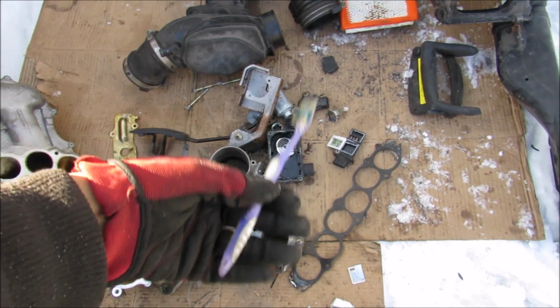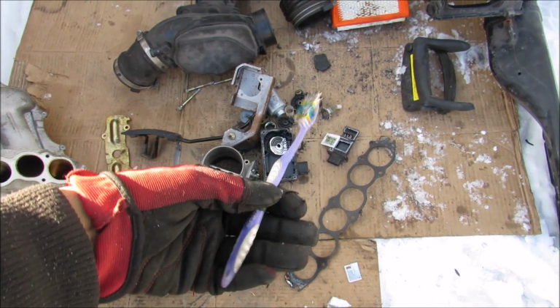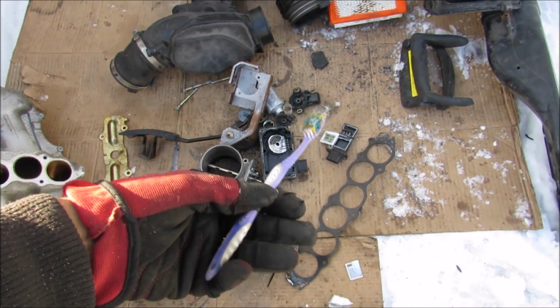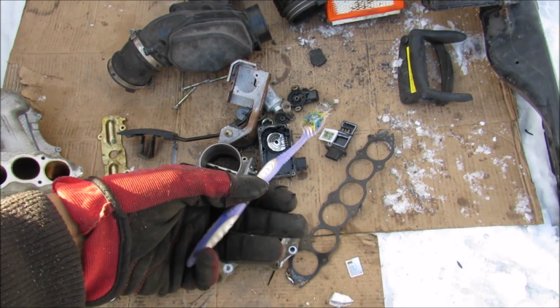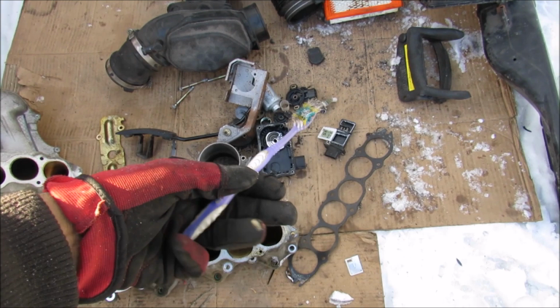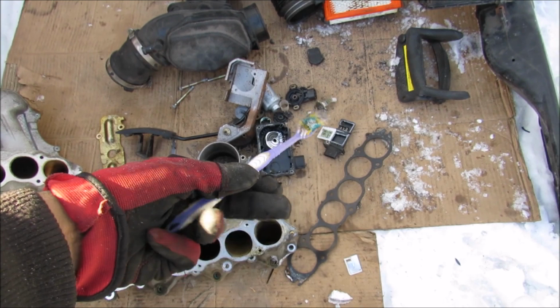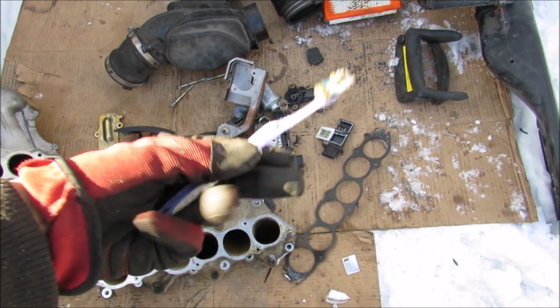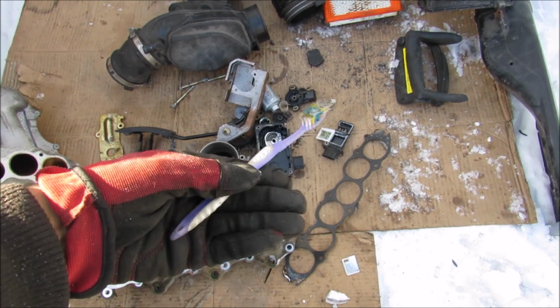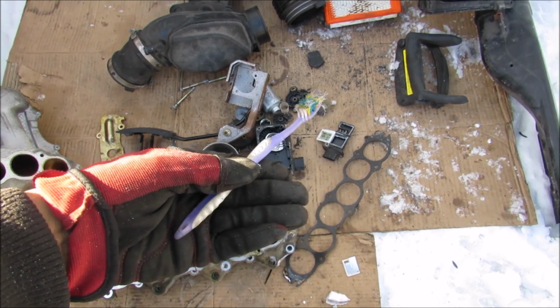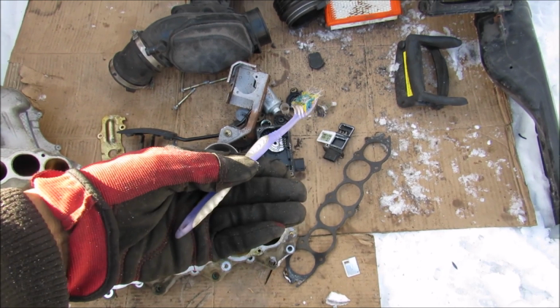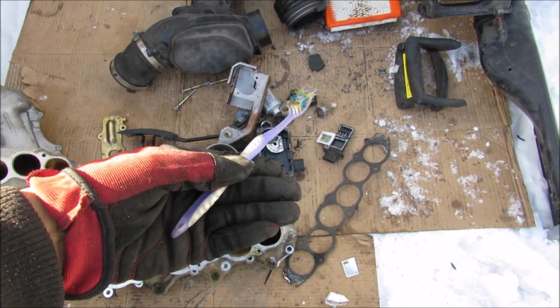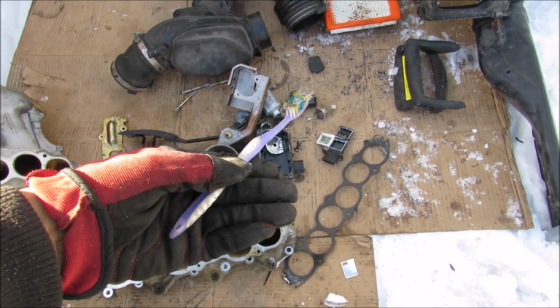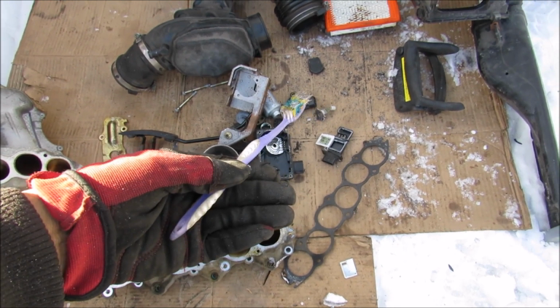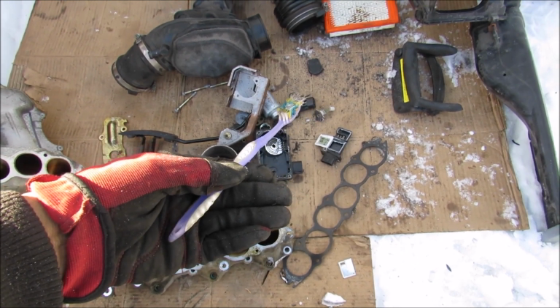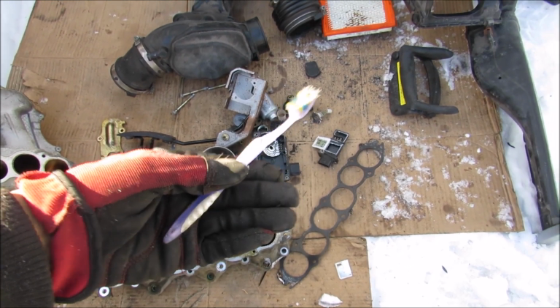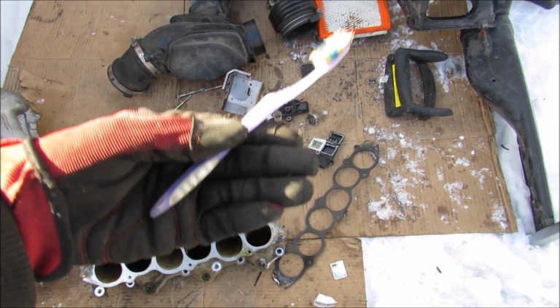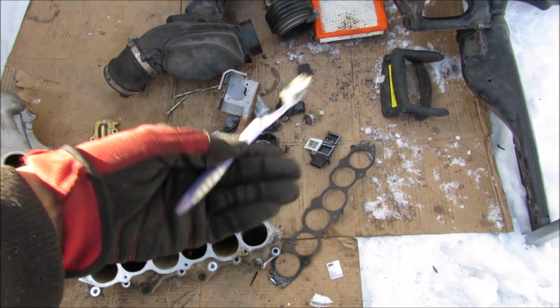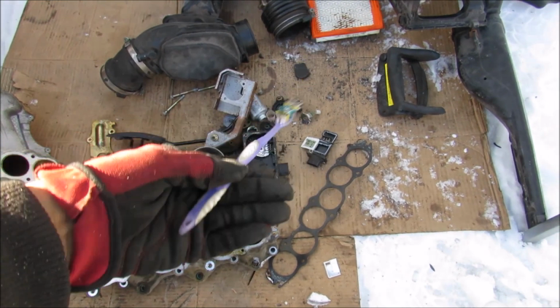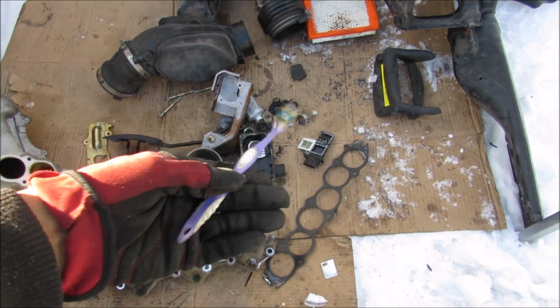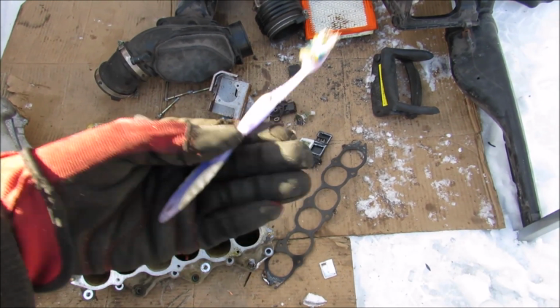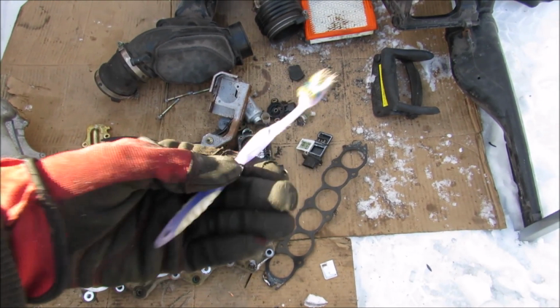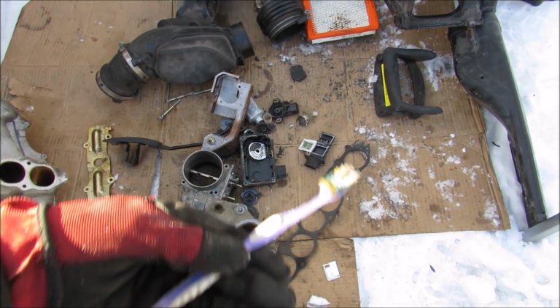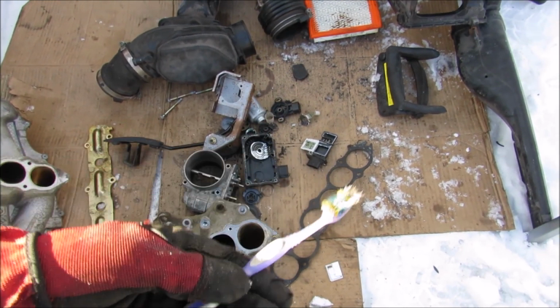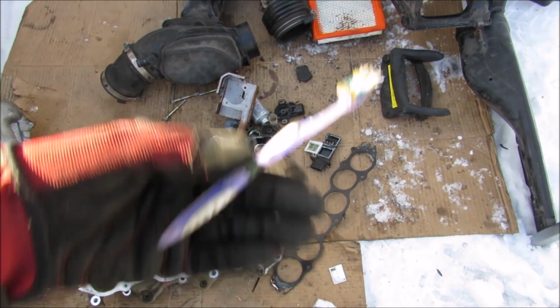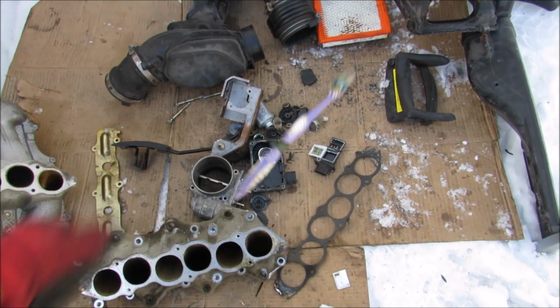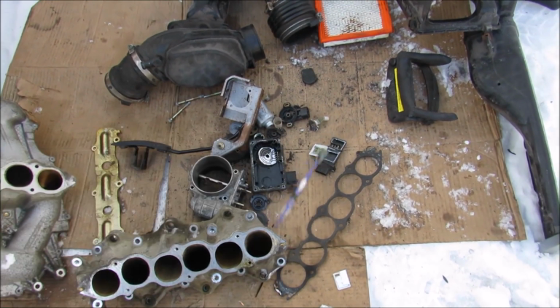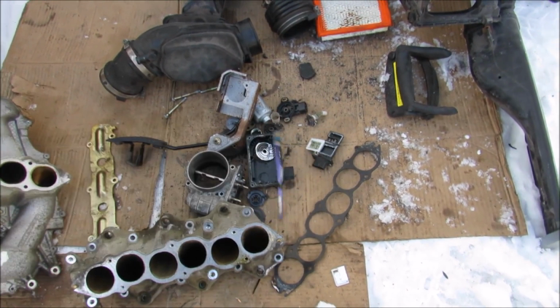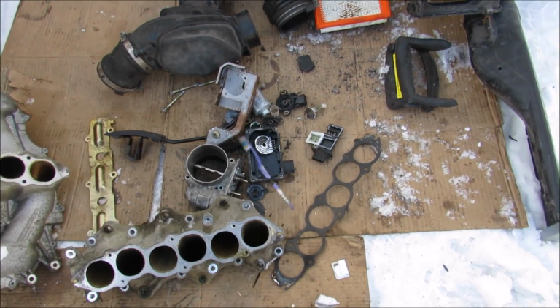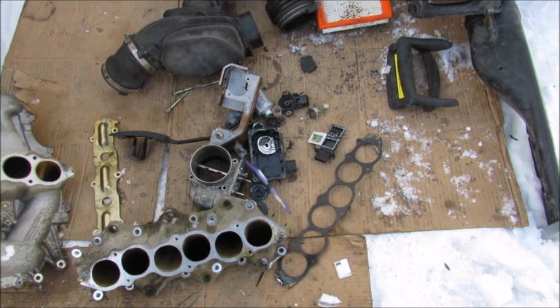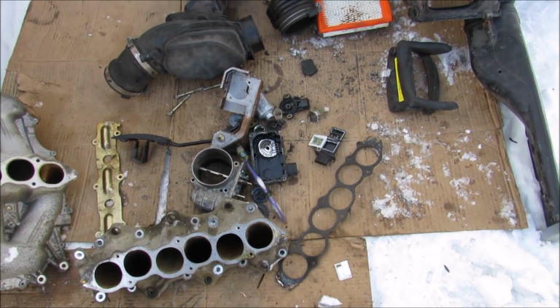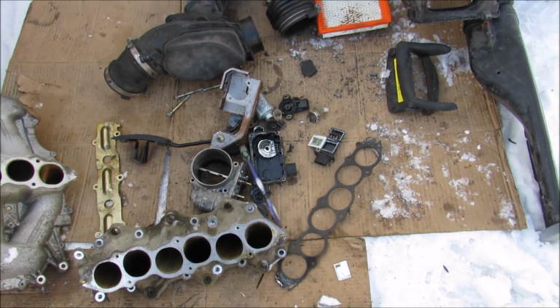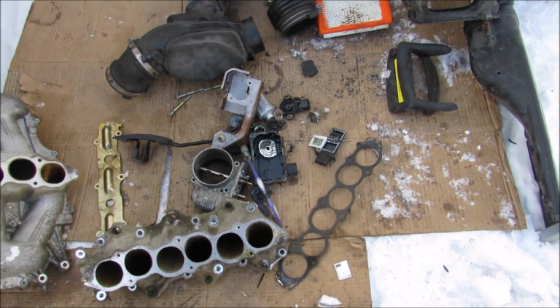And that's pretty much all the components that go into making your car's air intake system work. Make sure you subscribe and hit the bell notification icon if you want to see more videos just like this one.